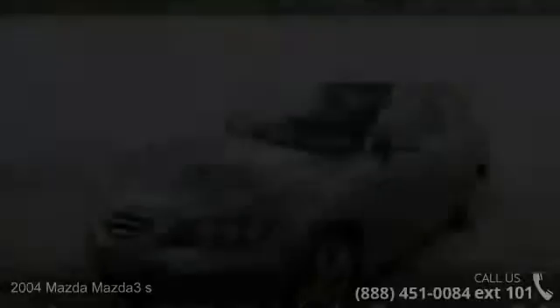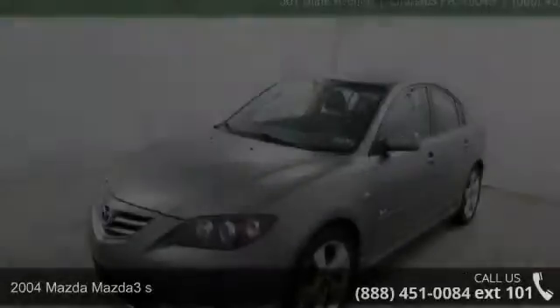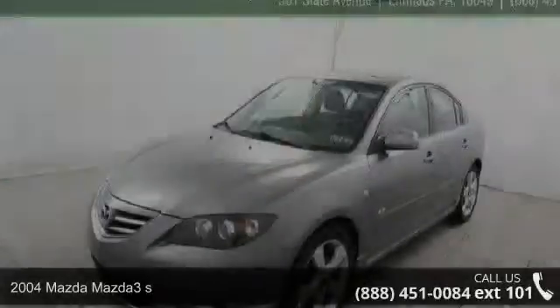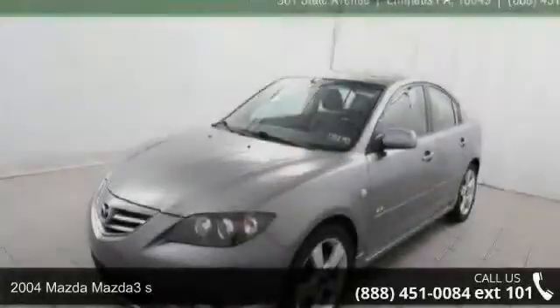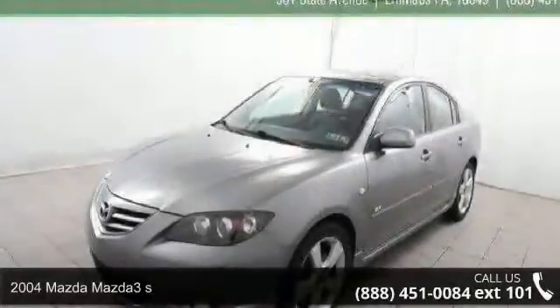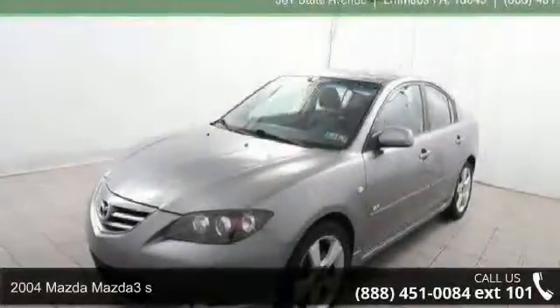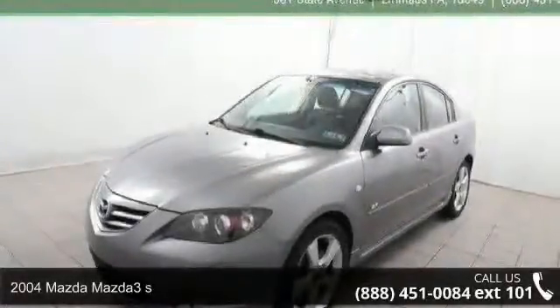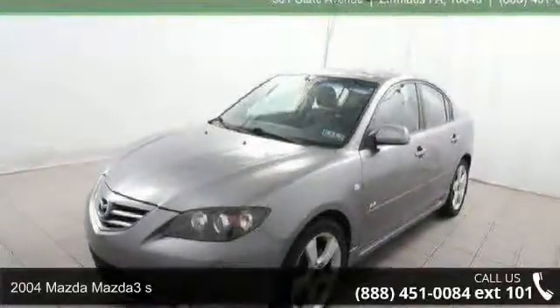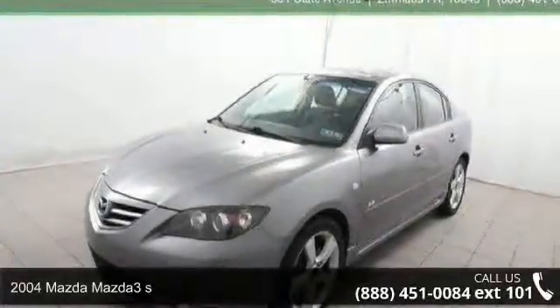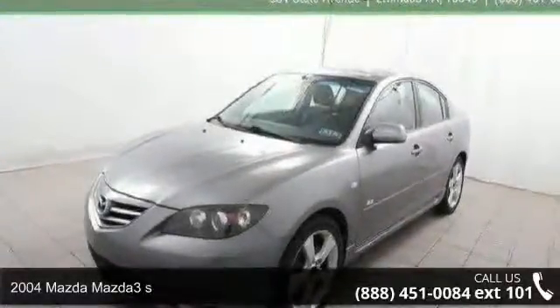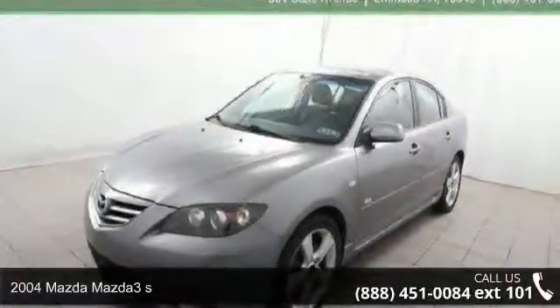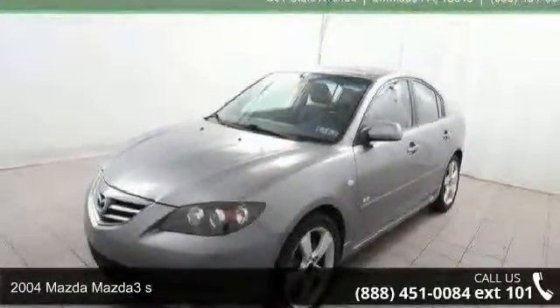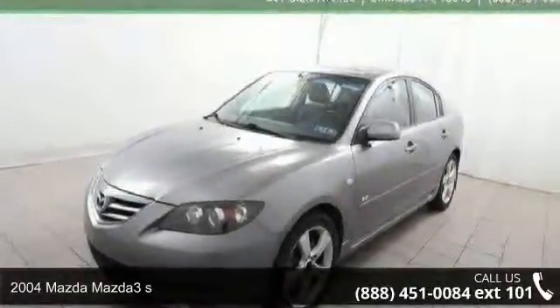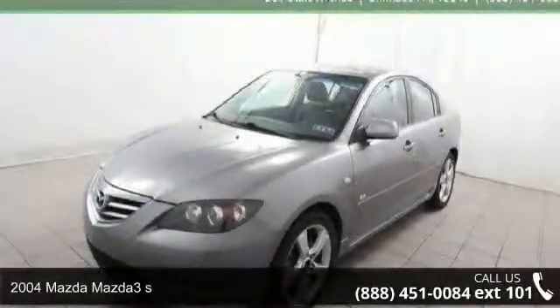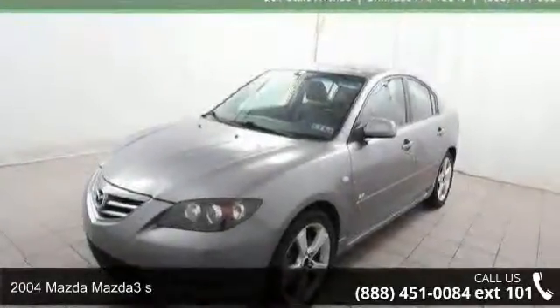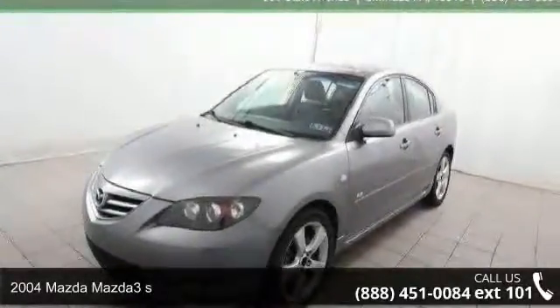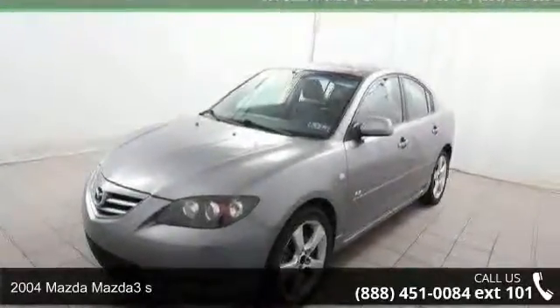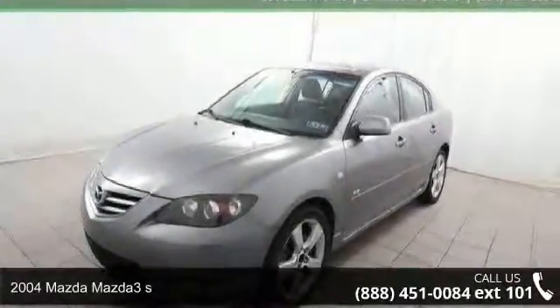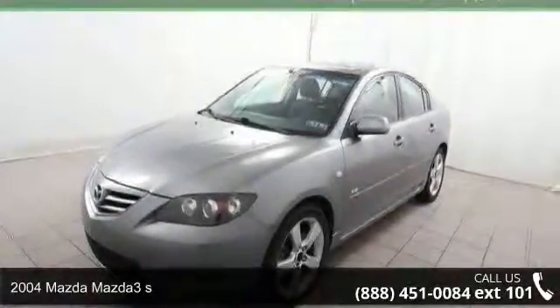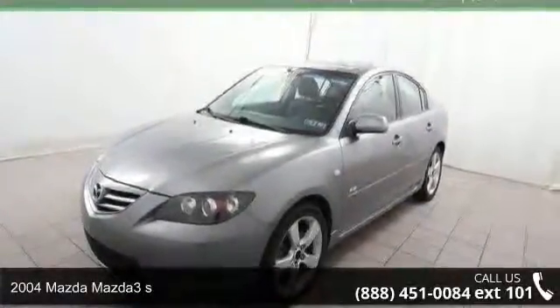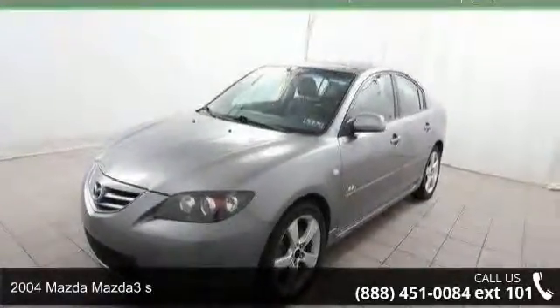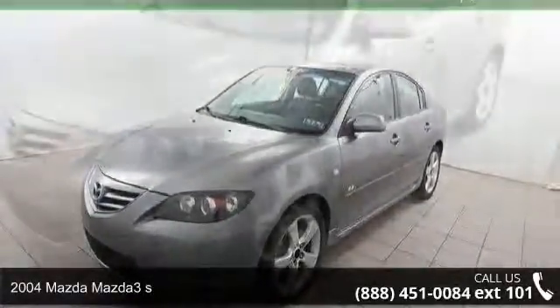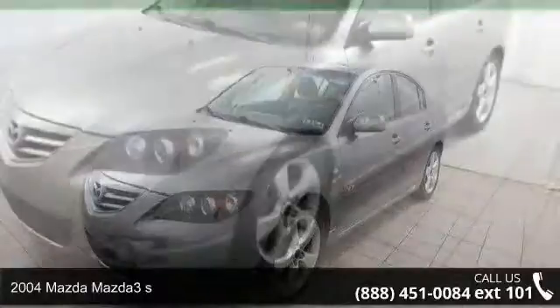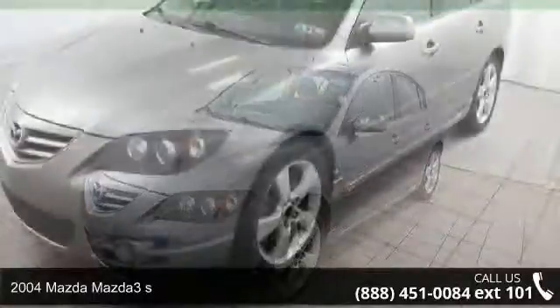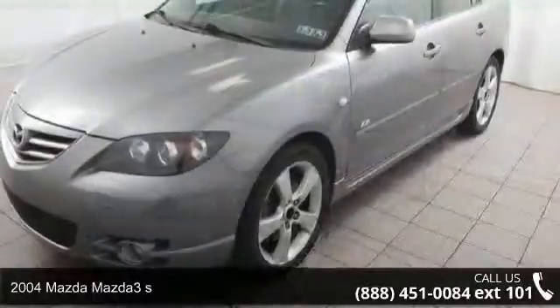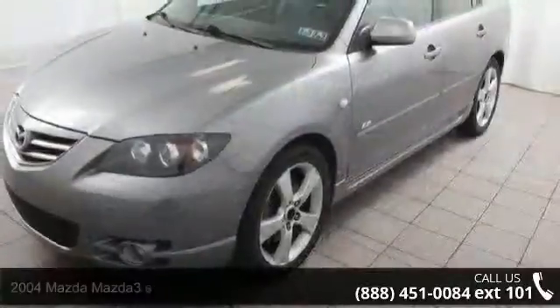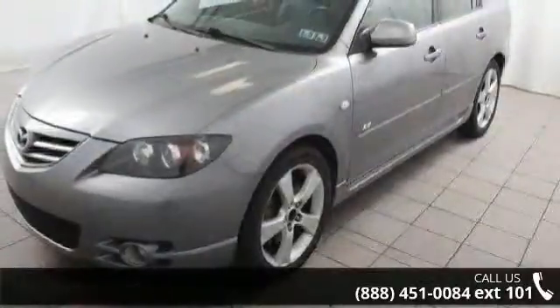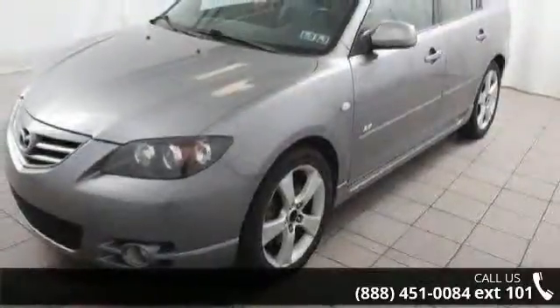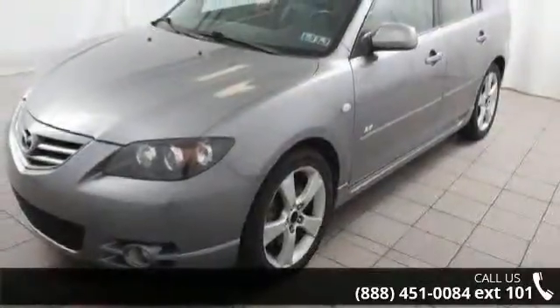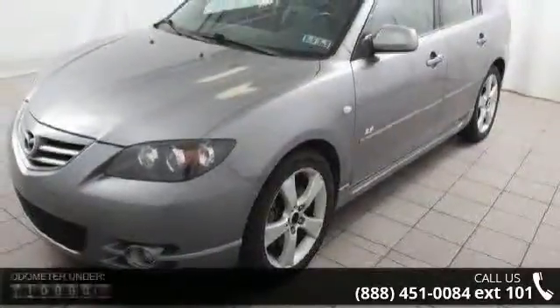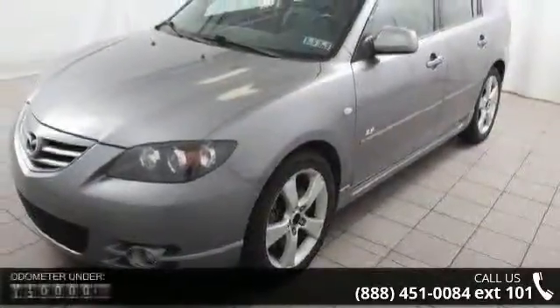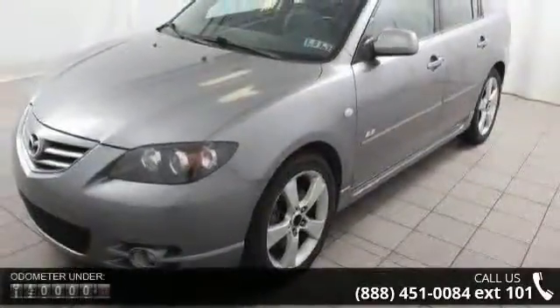Step into the 2004 Mazda Mazda 3S. If you are looking for a first-rate auto, this one could be yours today.